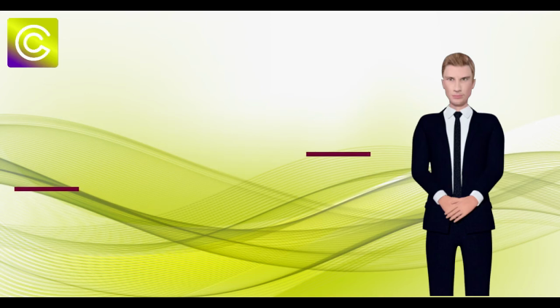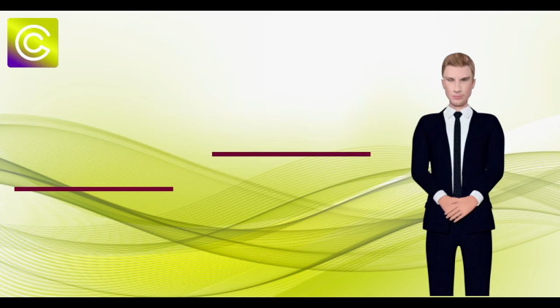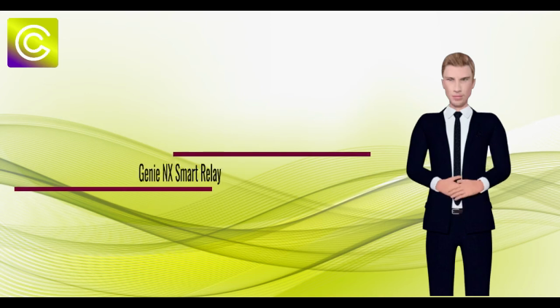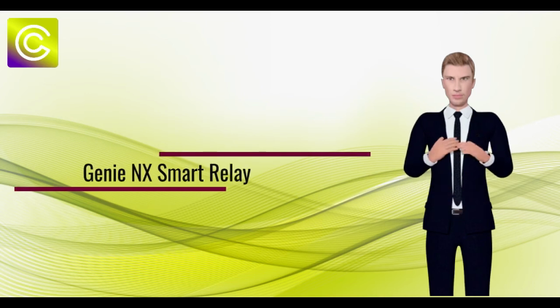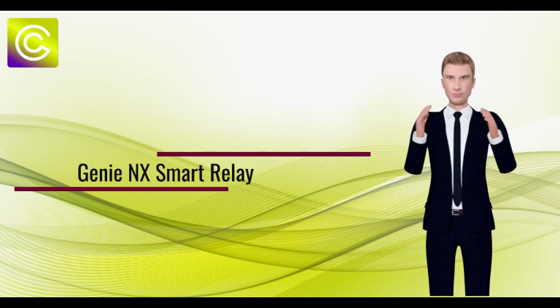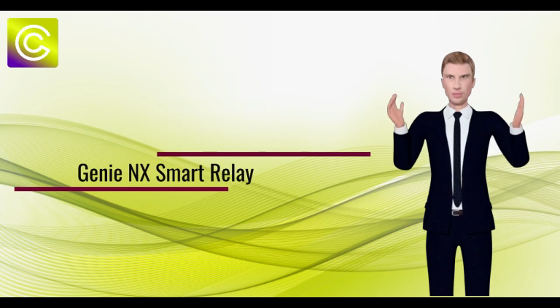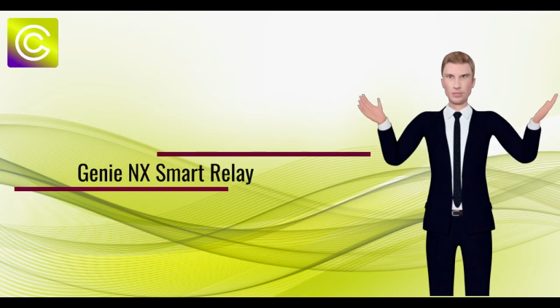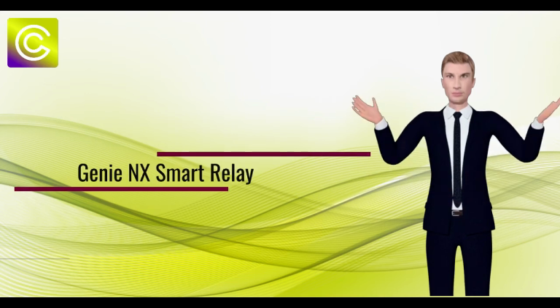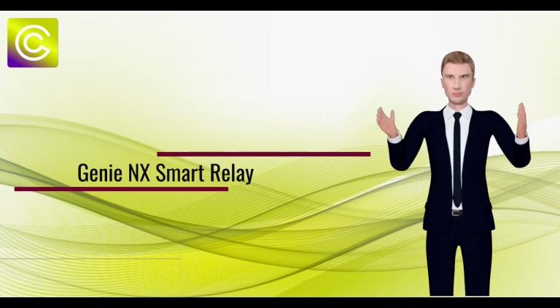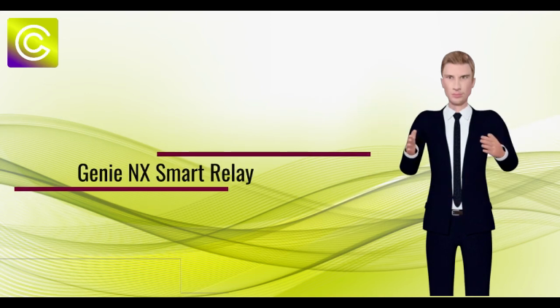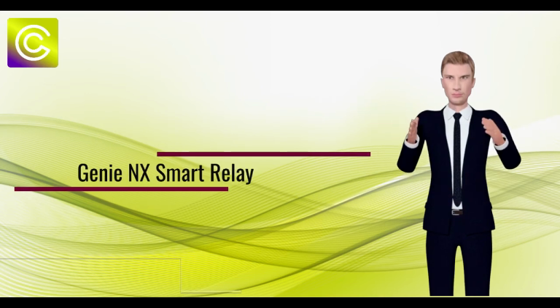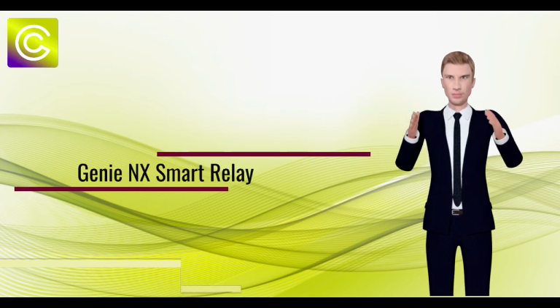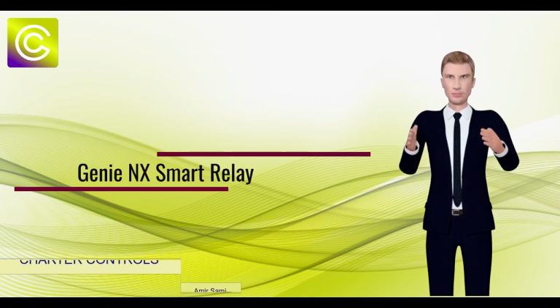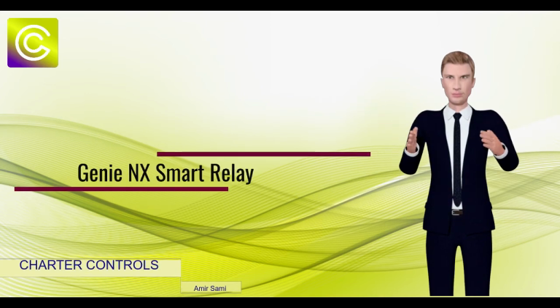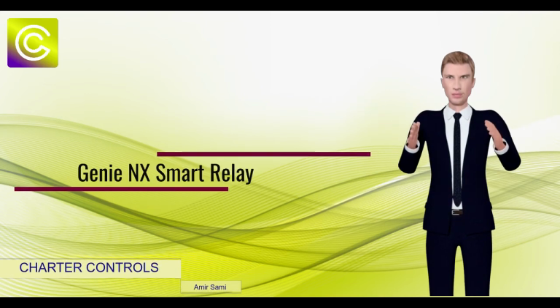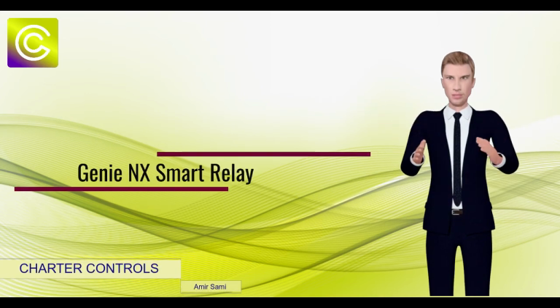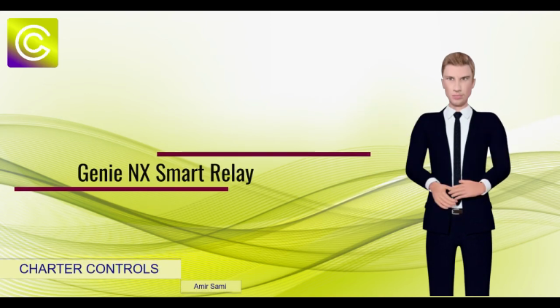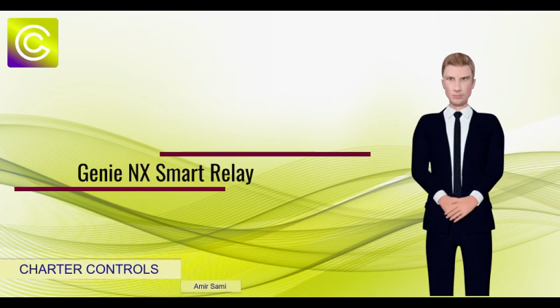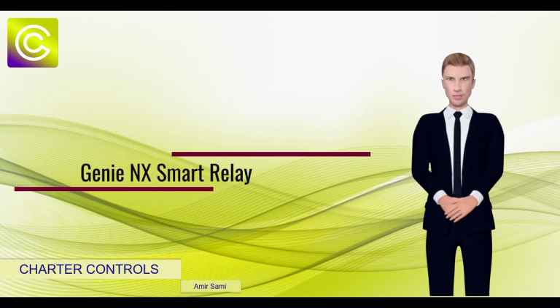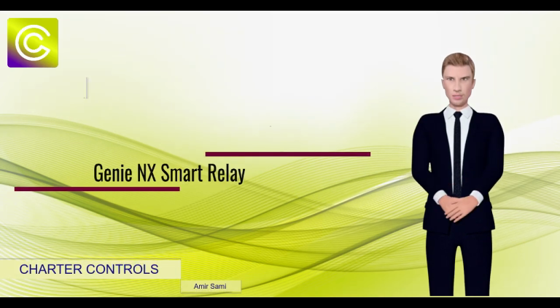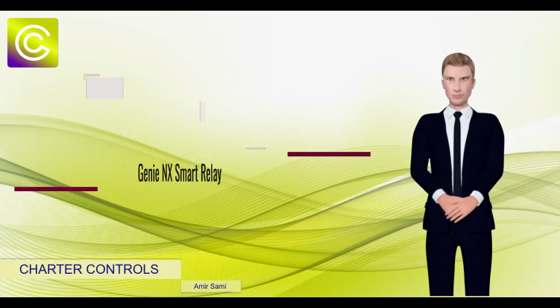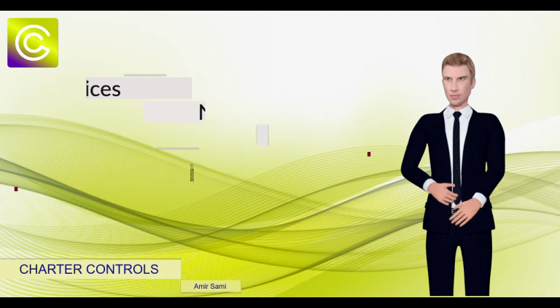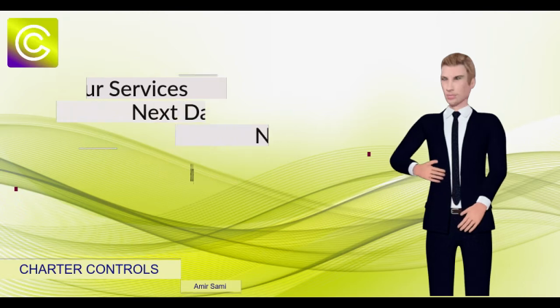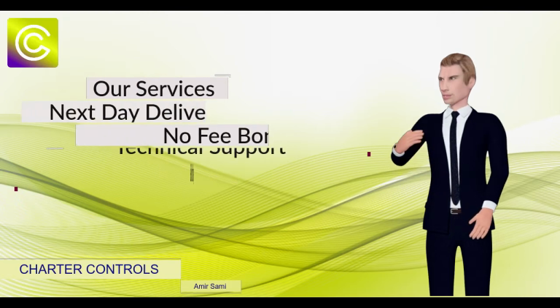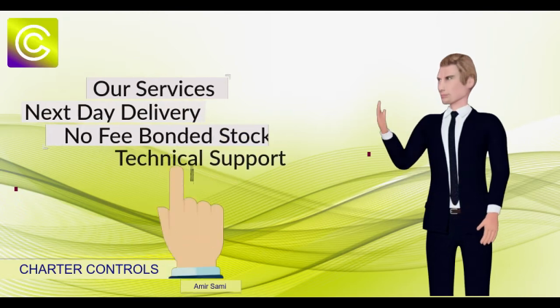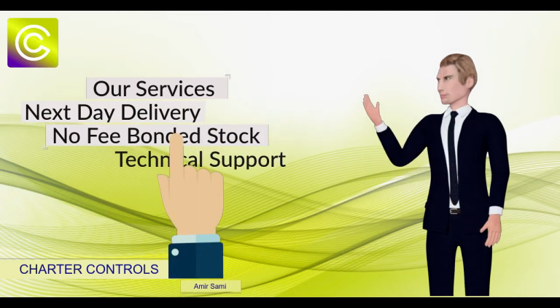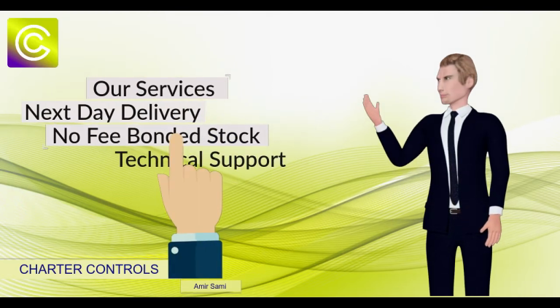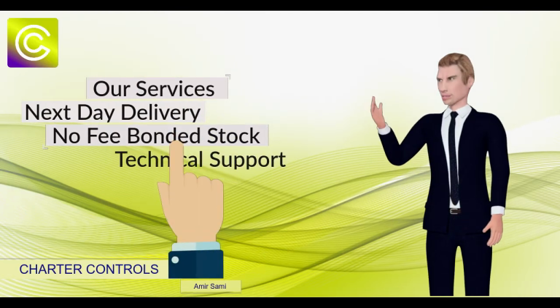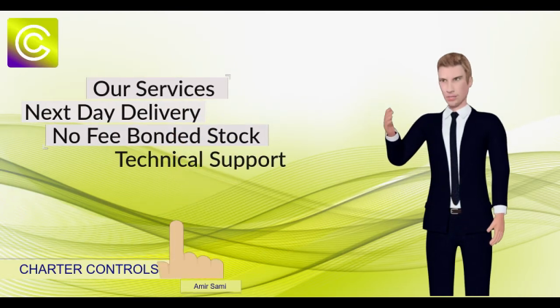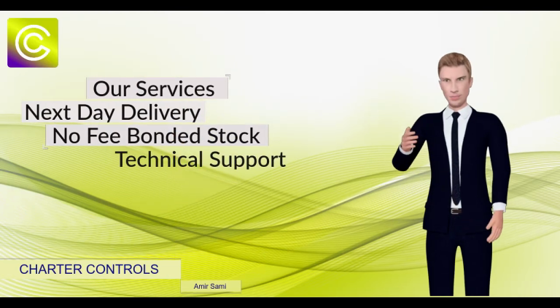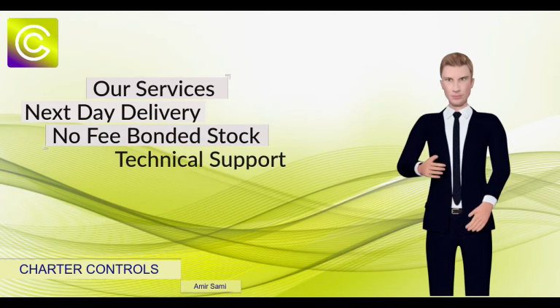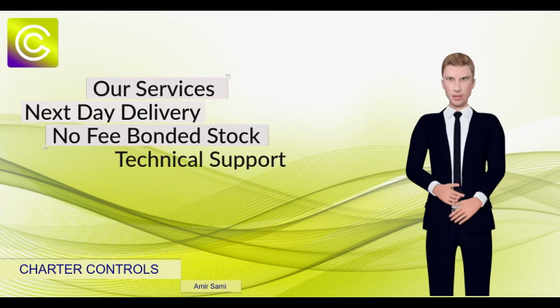Hello, my name is Brian. Amir Sami from Charter Controls has asked me to introduce to you the Genie Smart Relay.